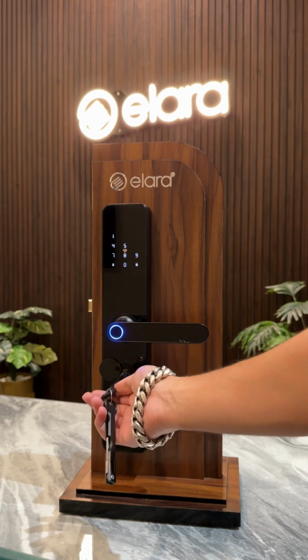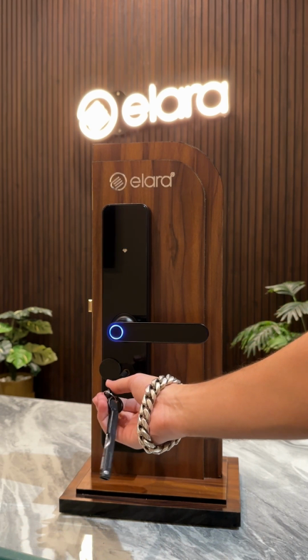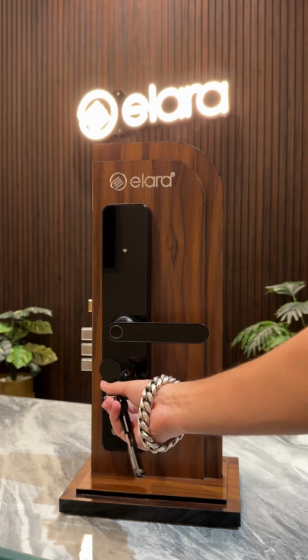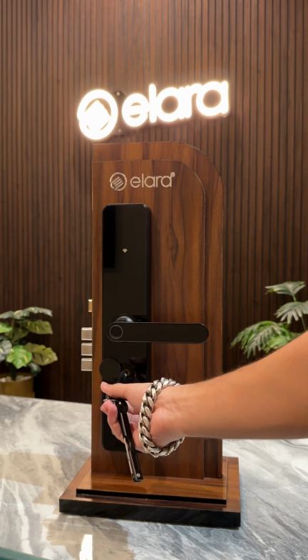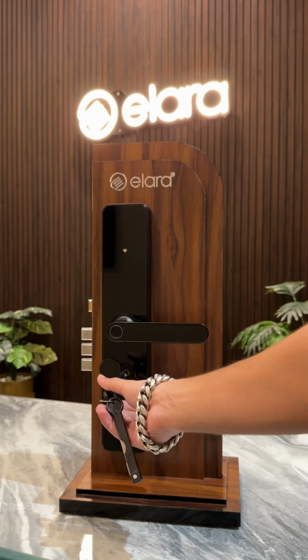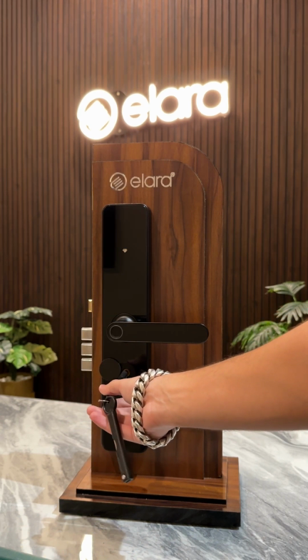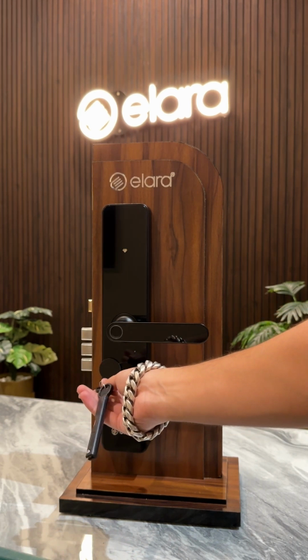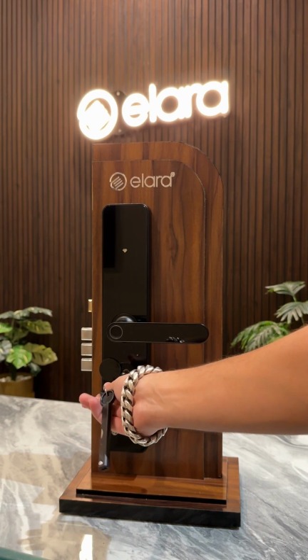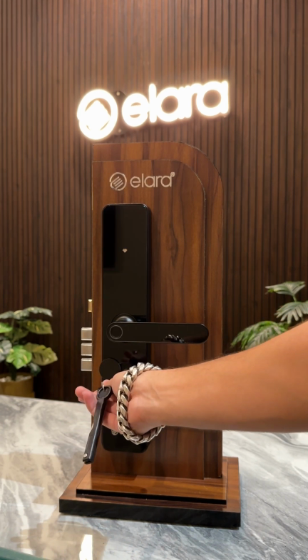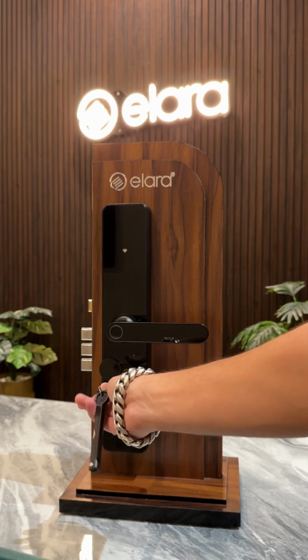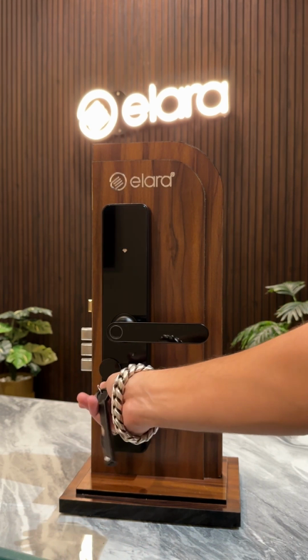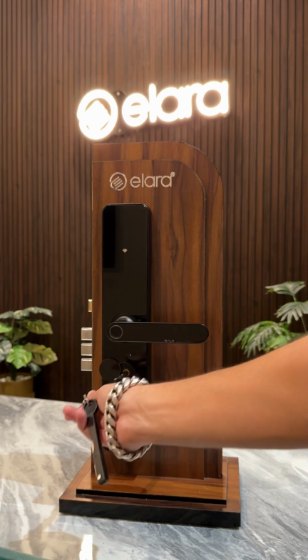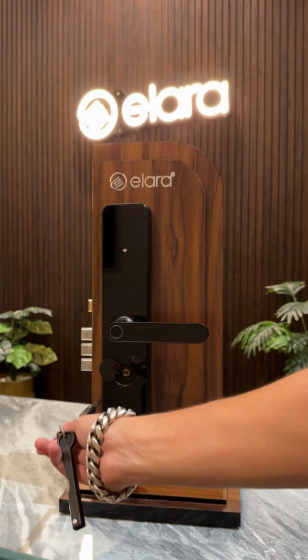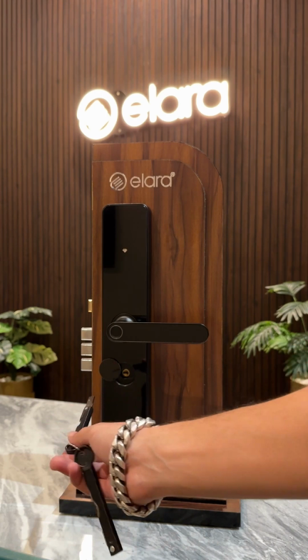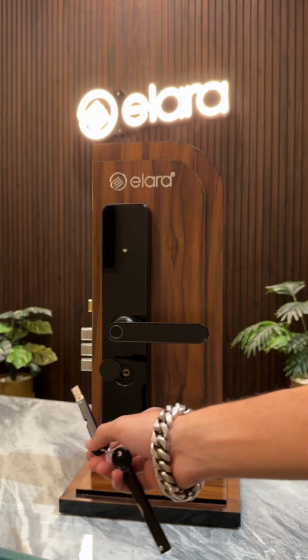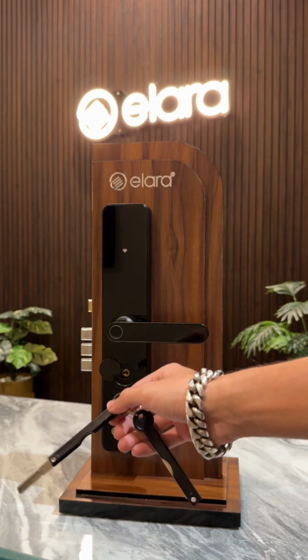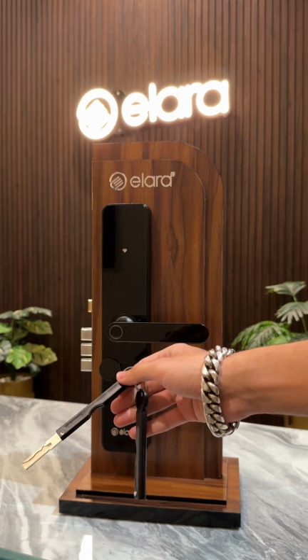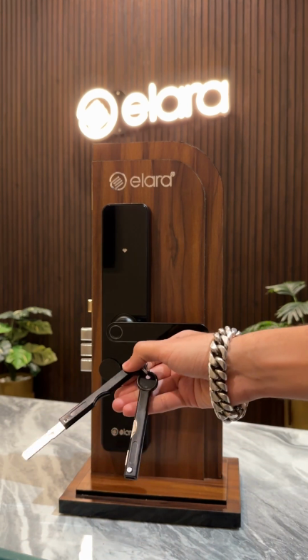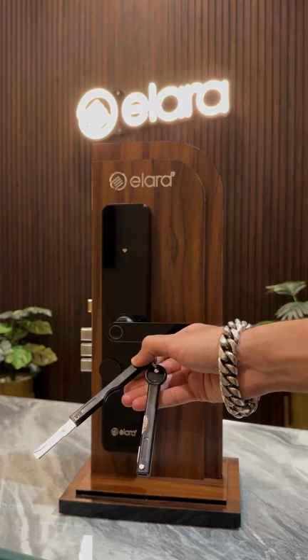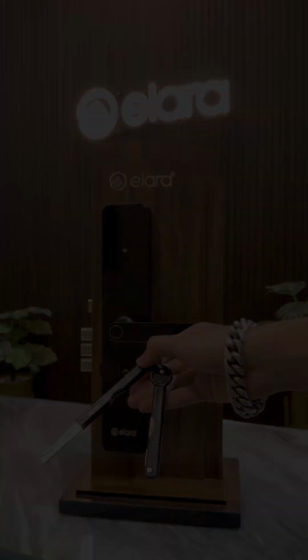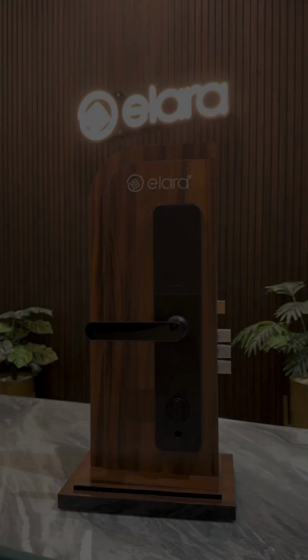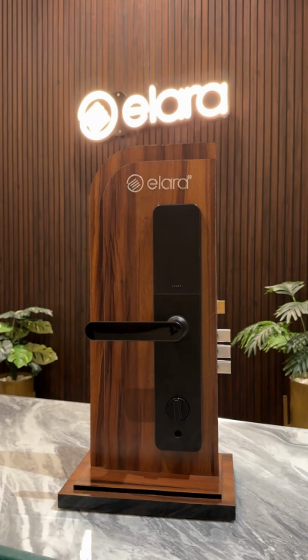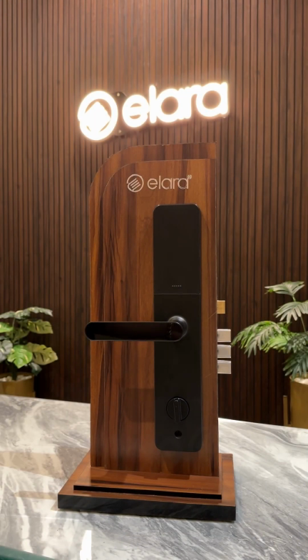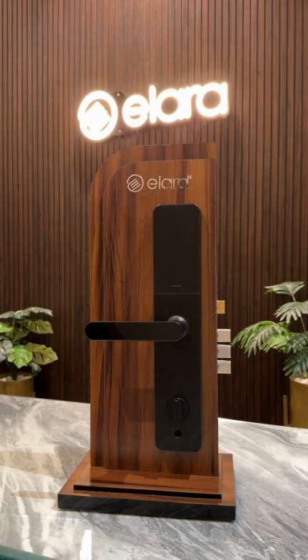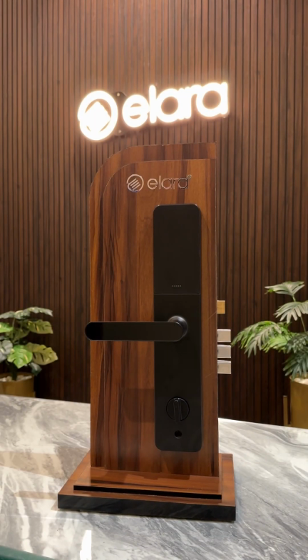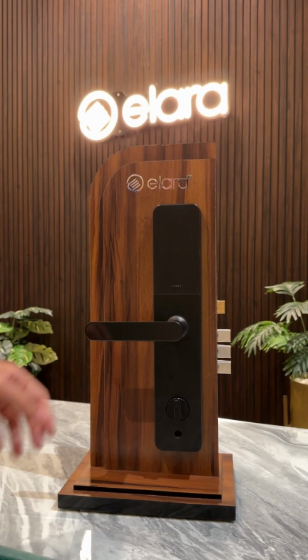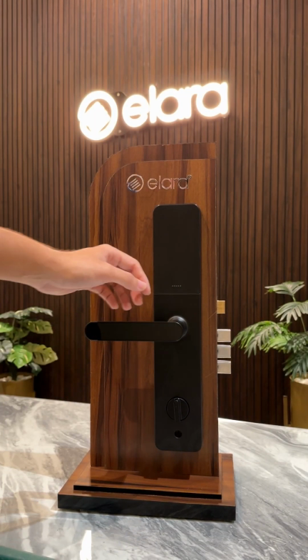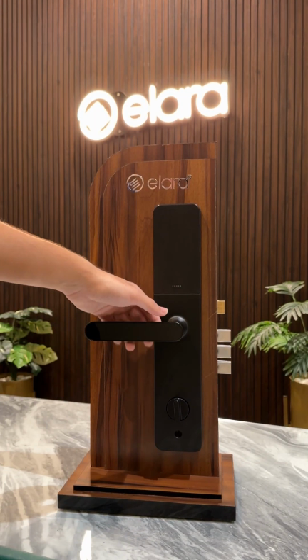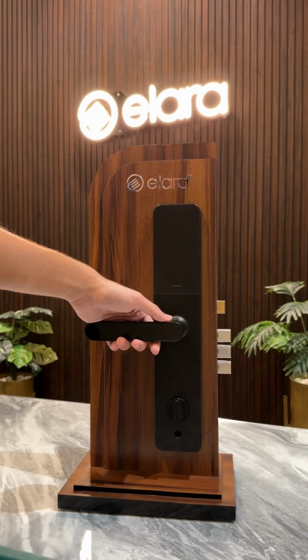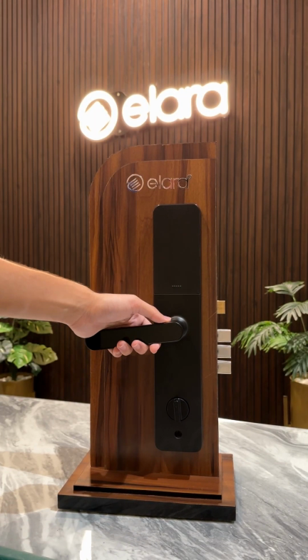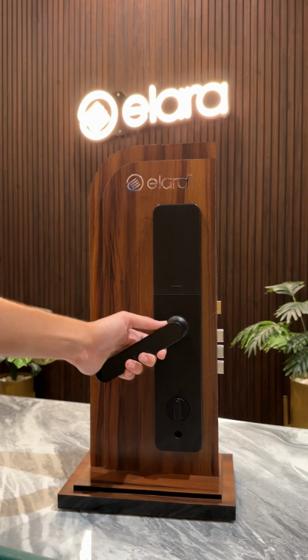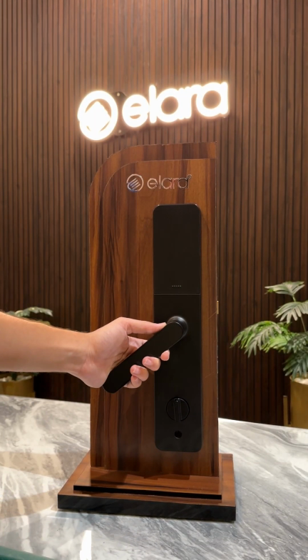The interior lock body is constructed from brass and stainless steel, offering robust protection and elevating the security of your home.